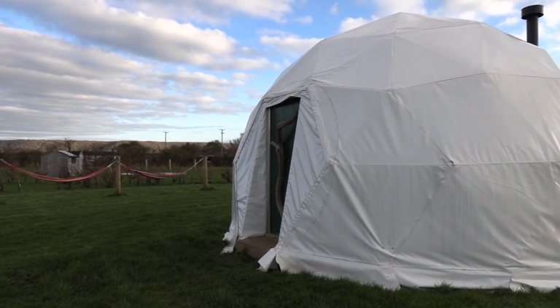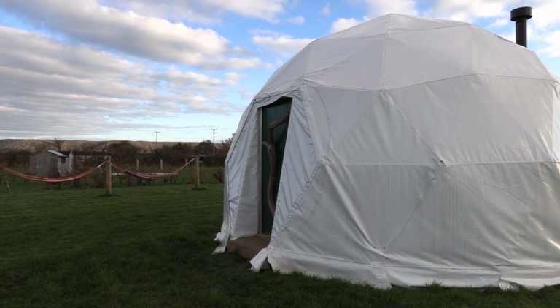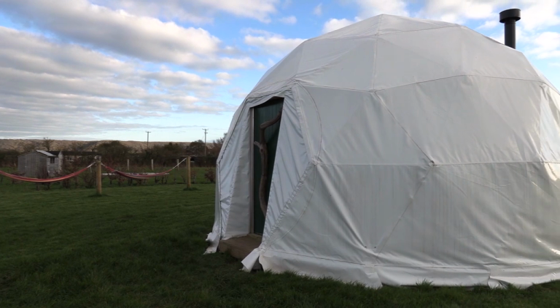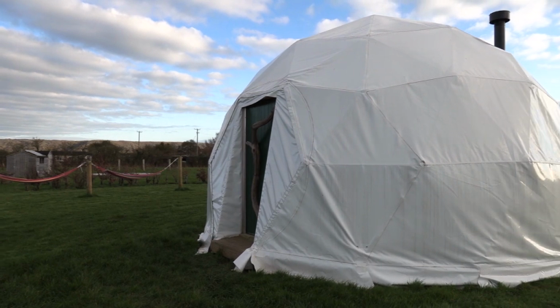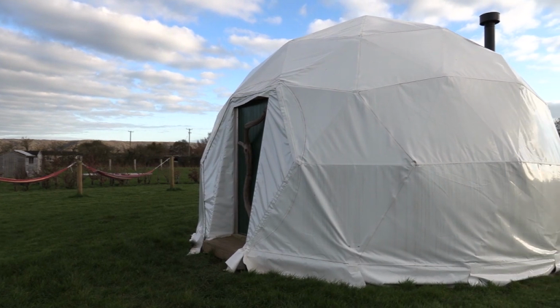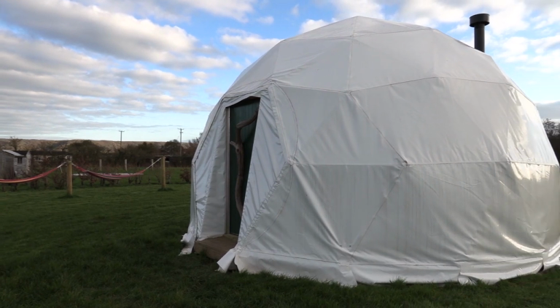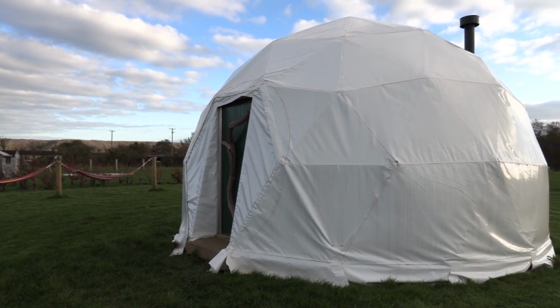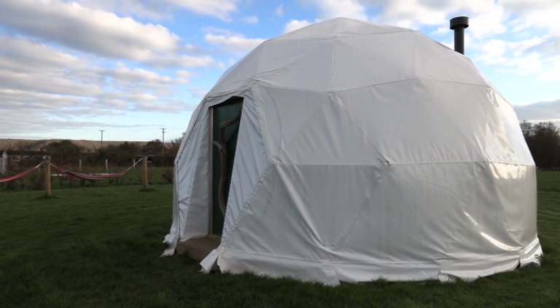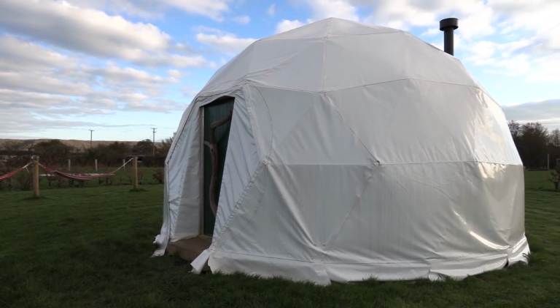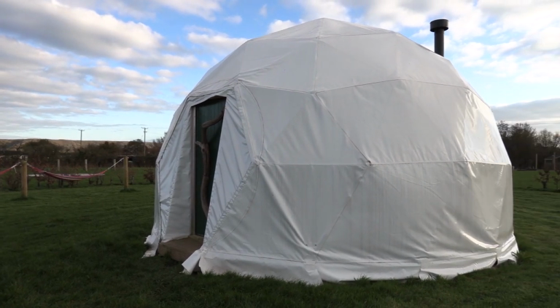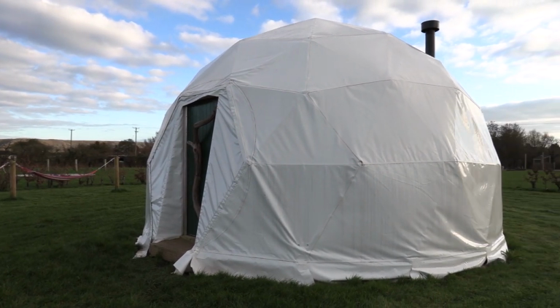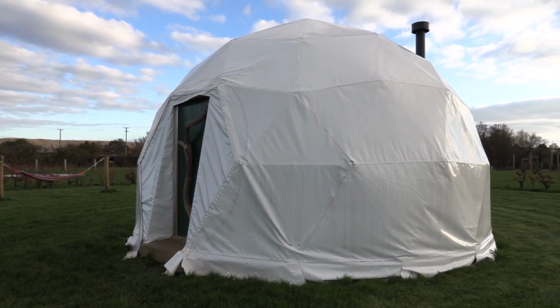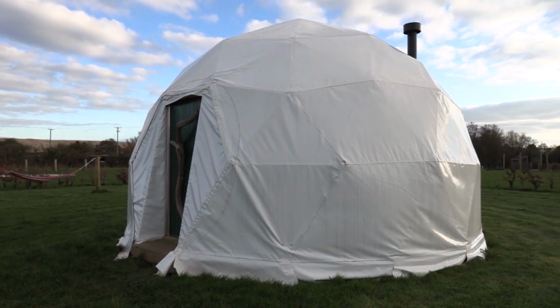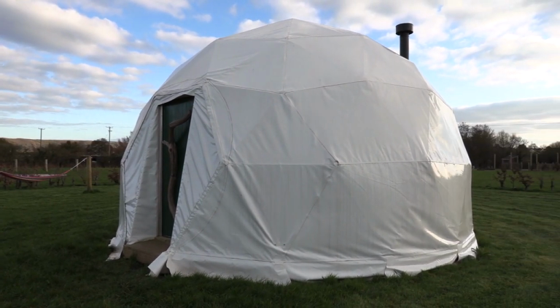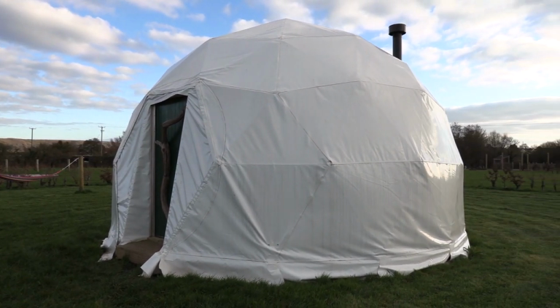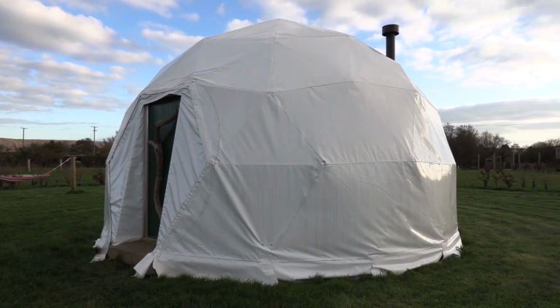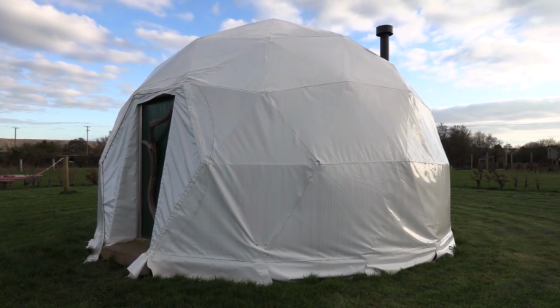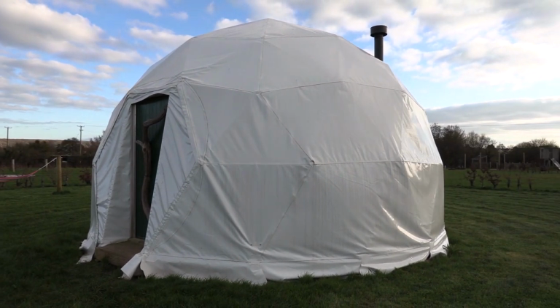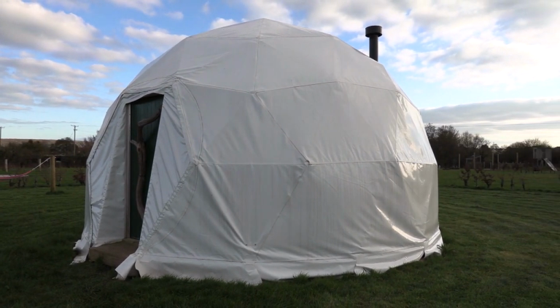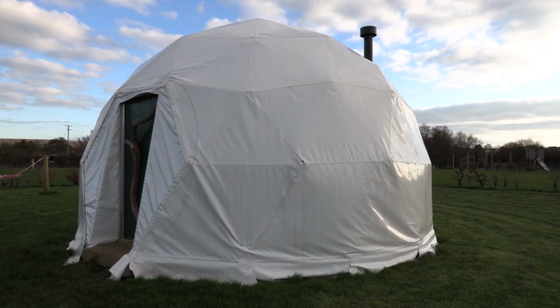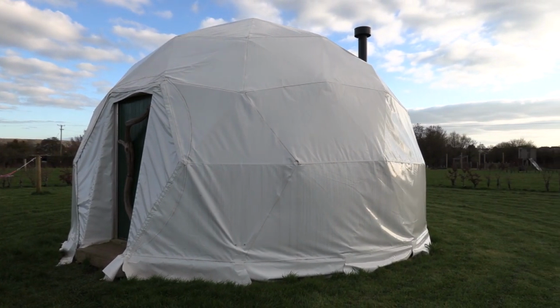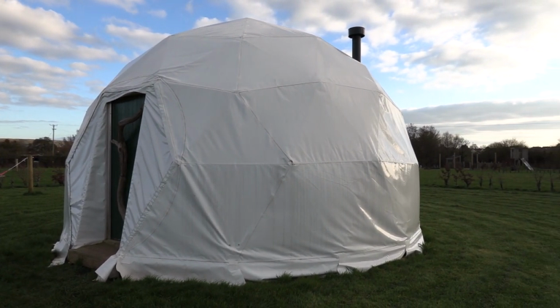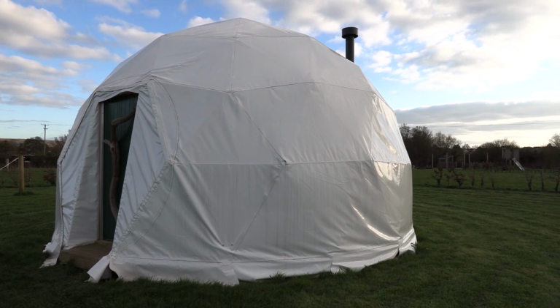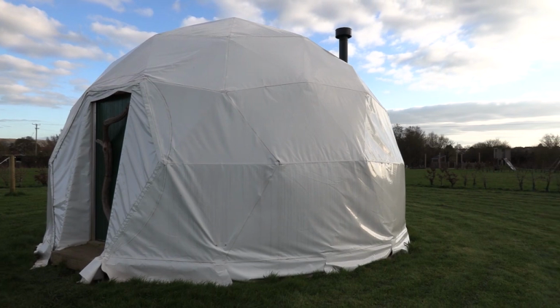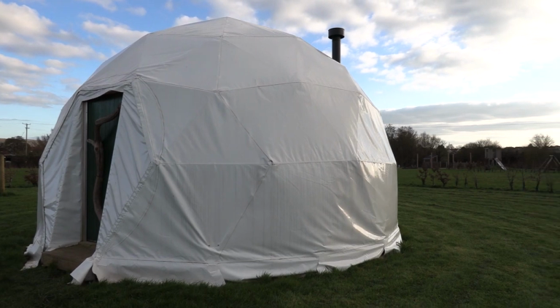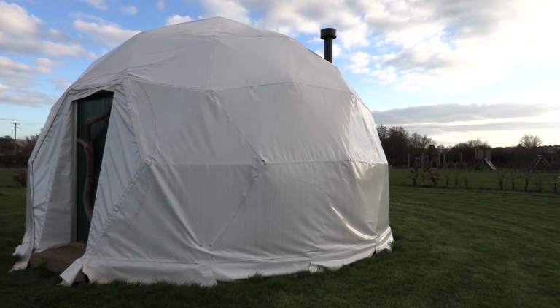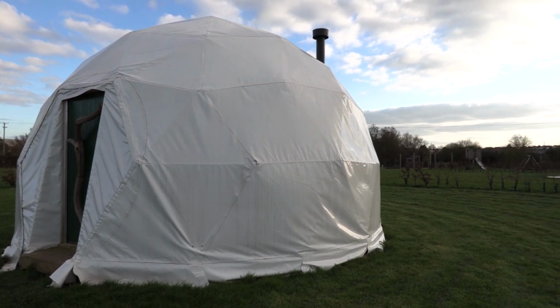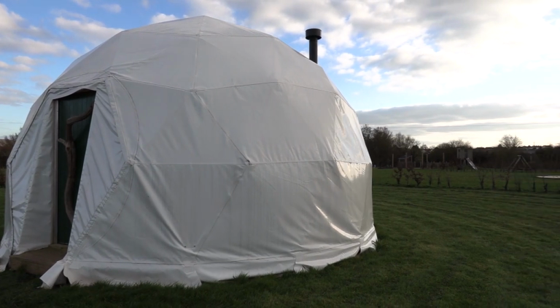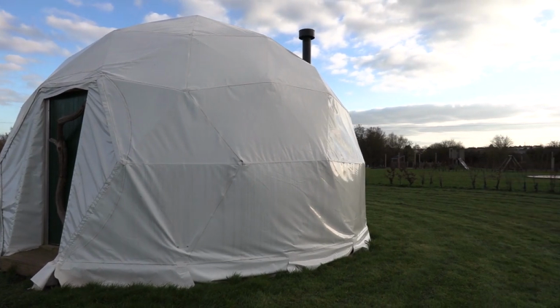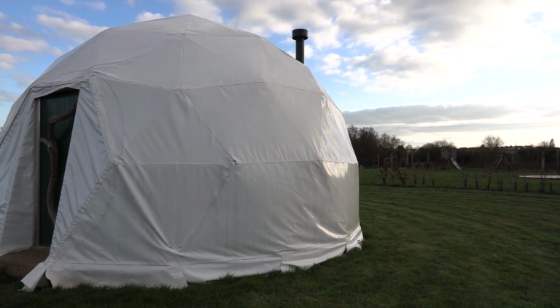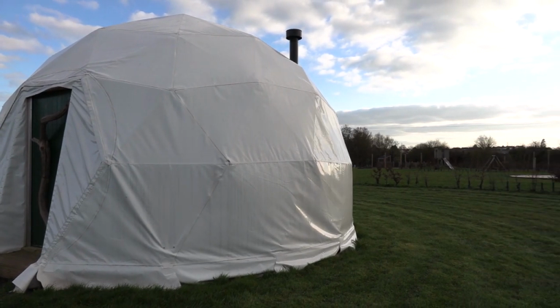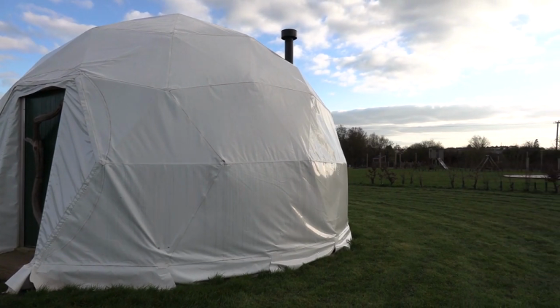We hope you enjoyed our virtual tour of Ferguson Dome. If you have any questions then please let us know, but otherwise we look forward to seeing you soon.